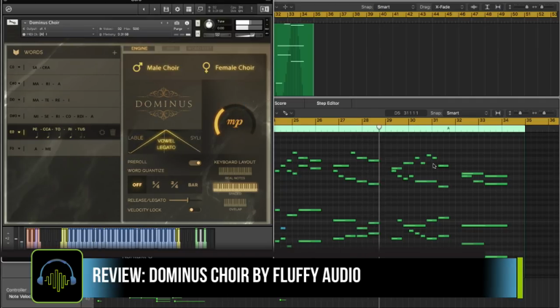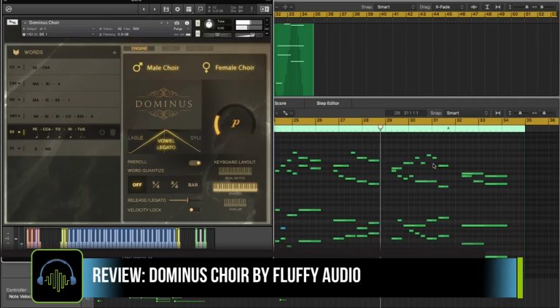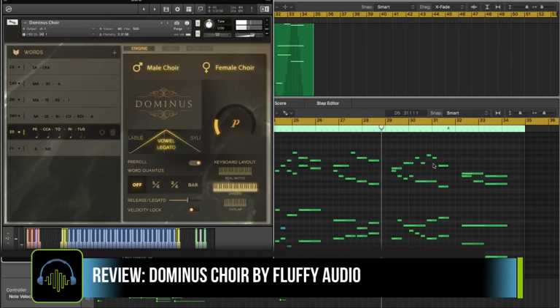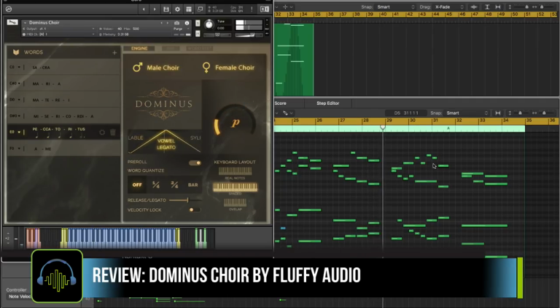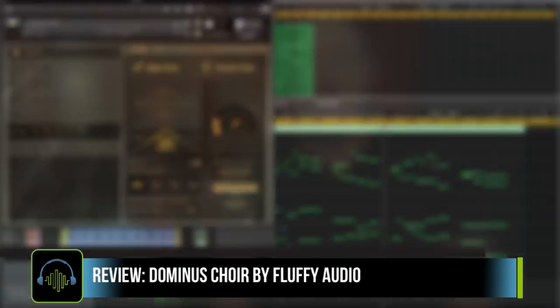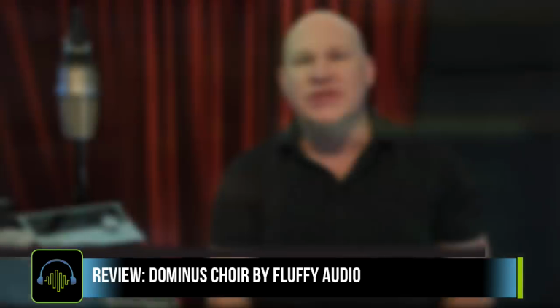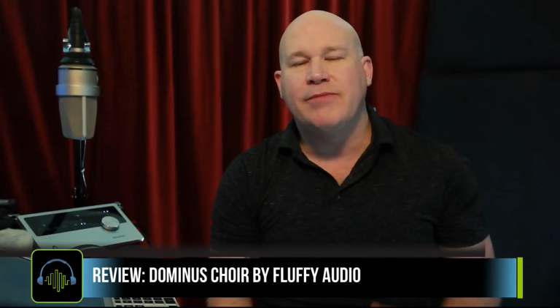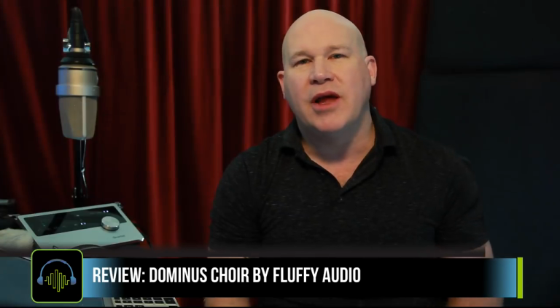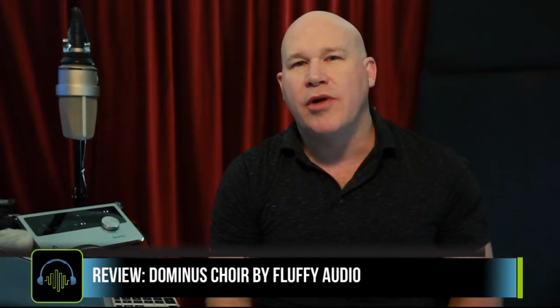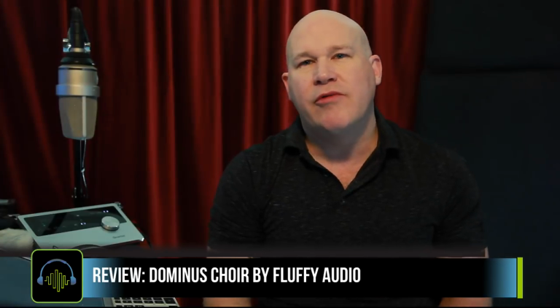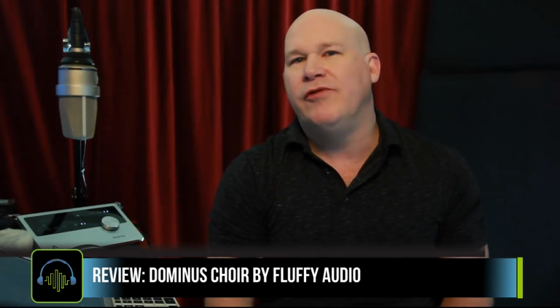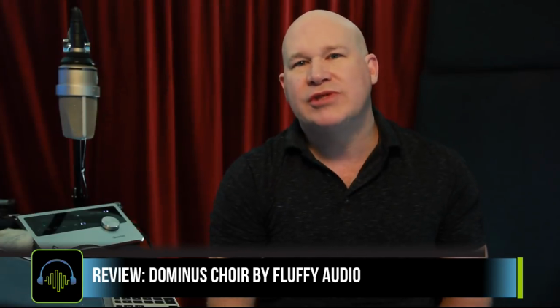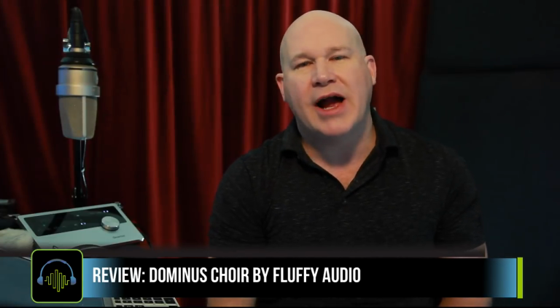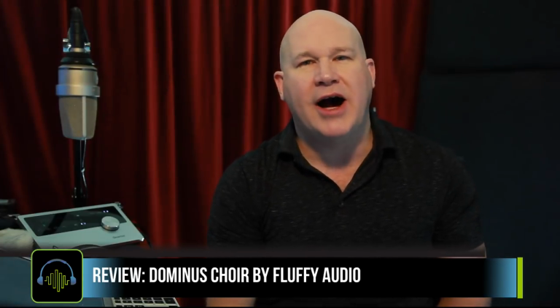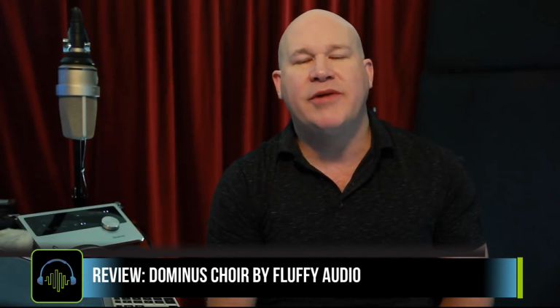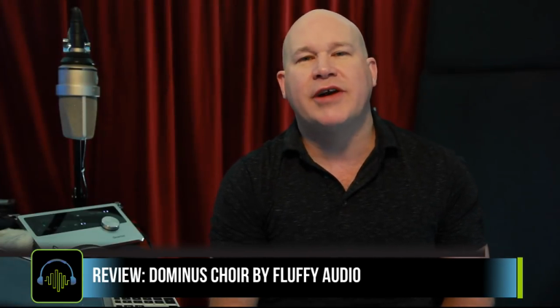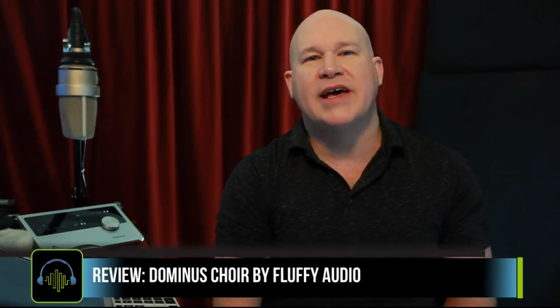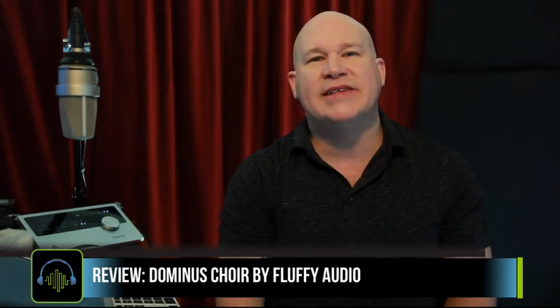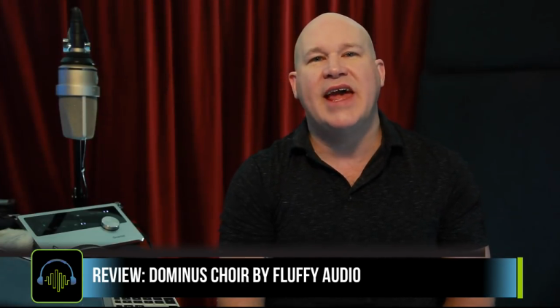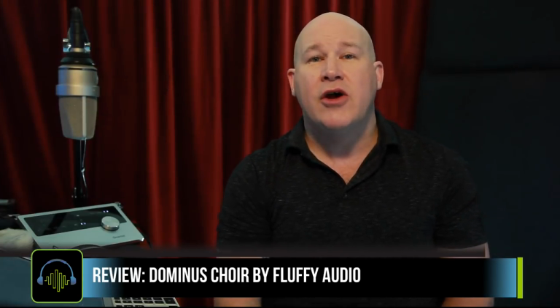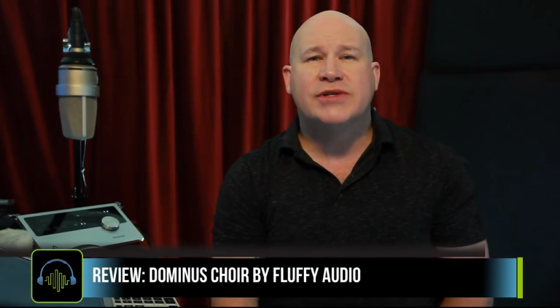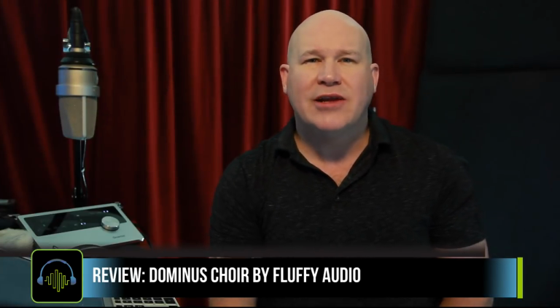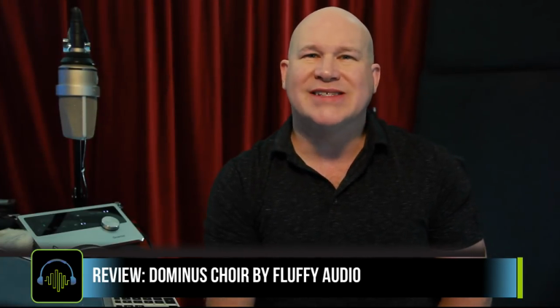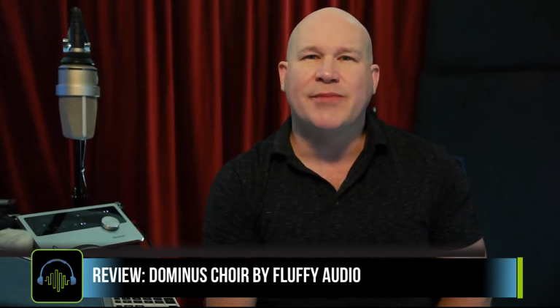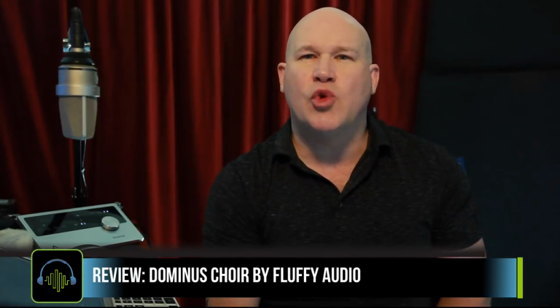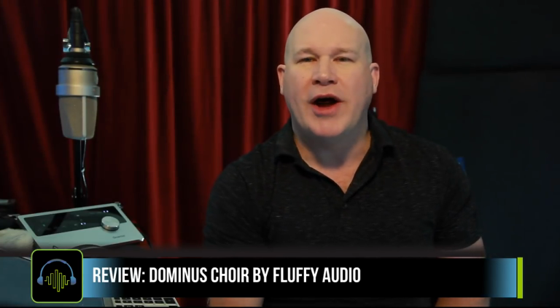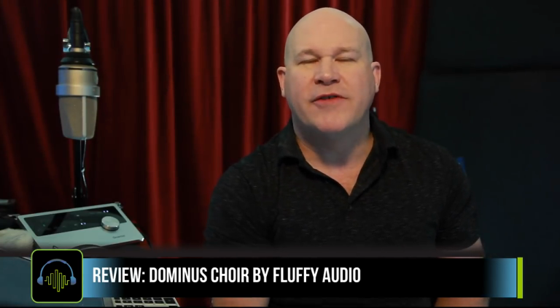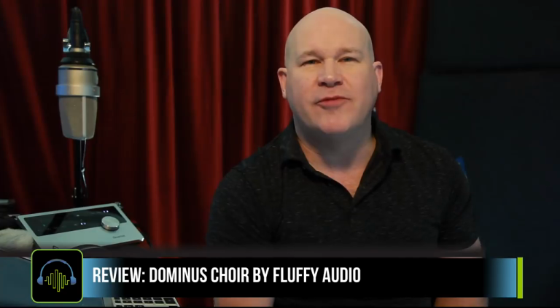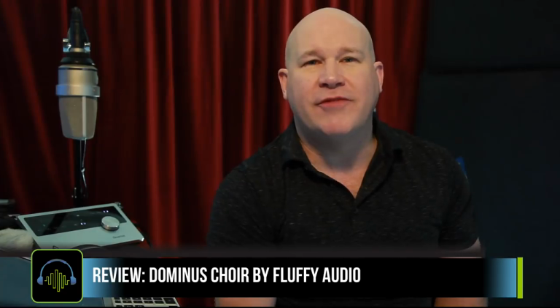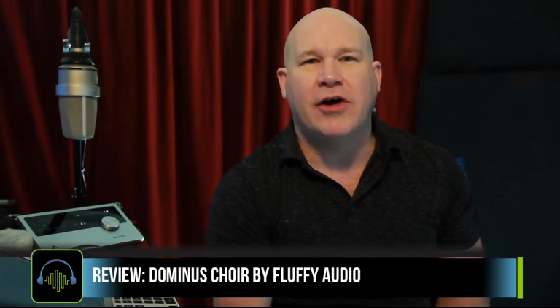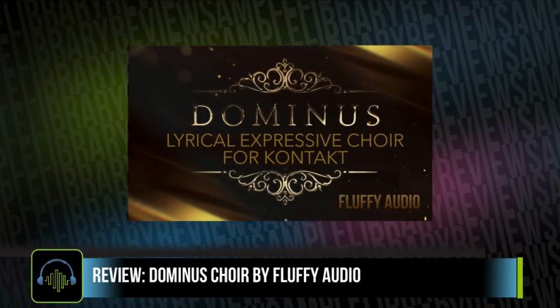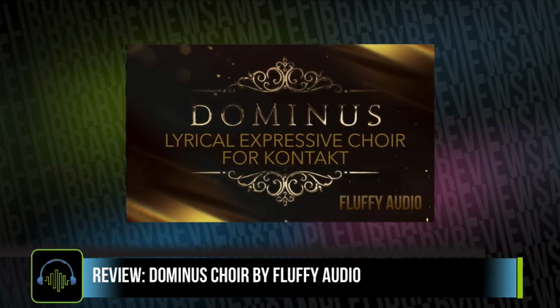Hi, I'm Don Bodan from SampleLibraryReview.com, and I'm very excited today — we're taking a look at Domino's Choir from Fluffy Audio.